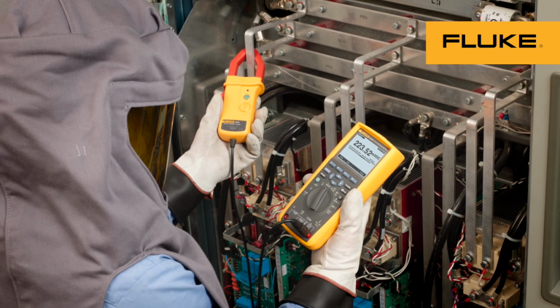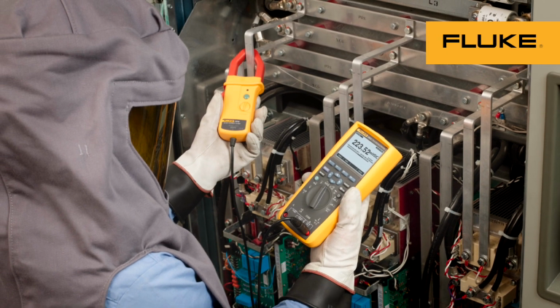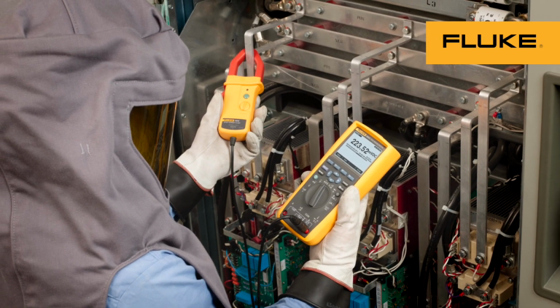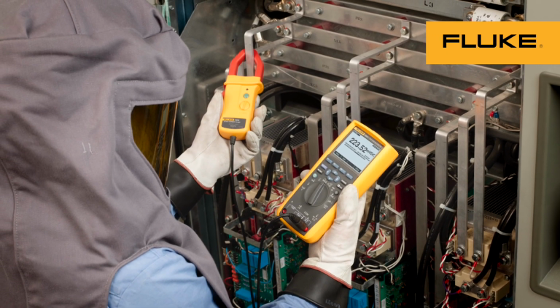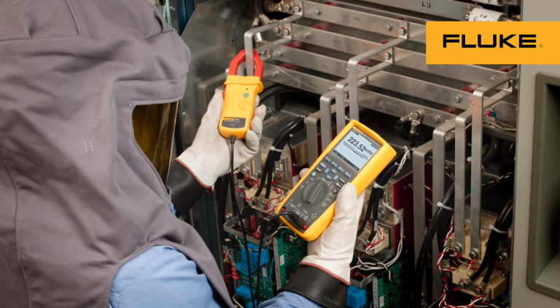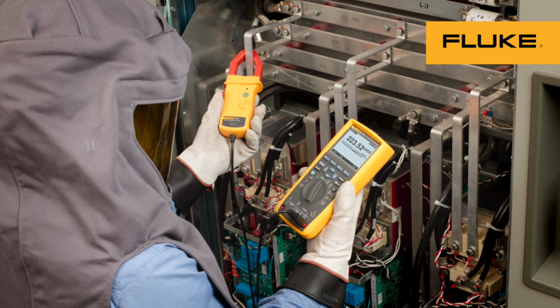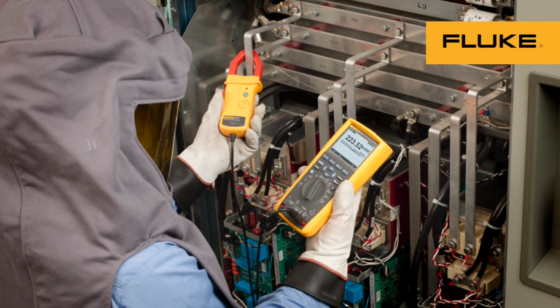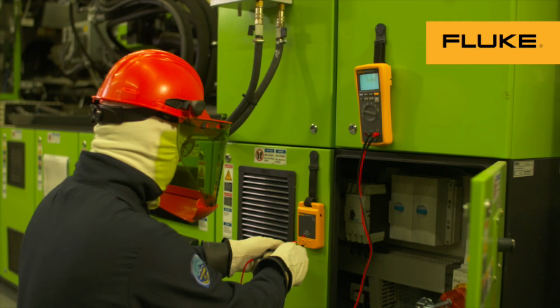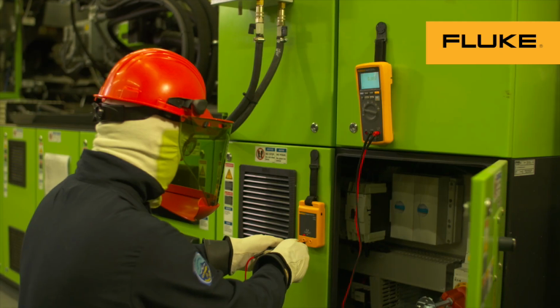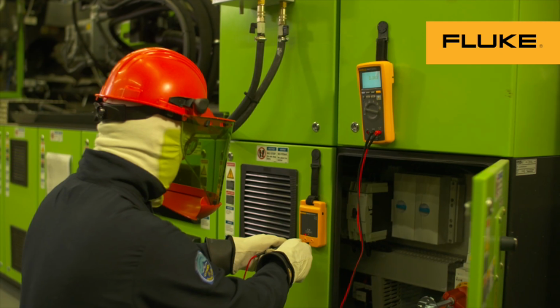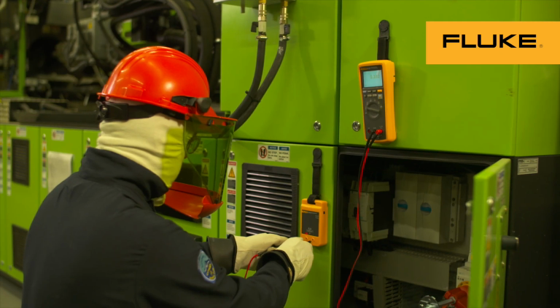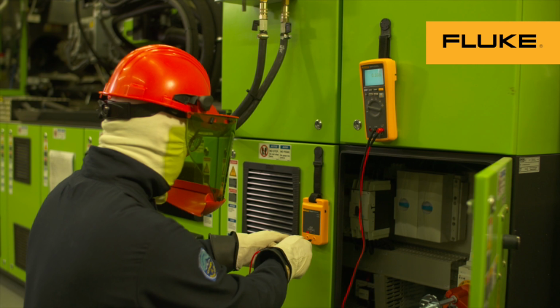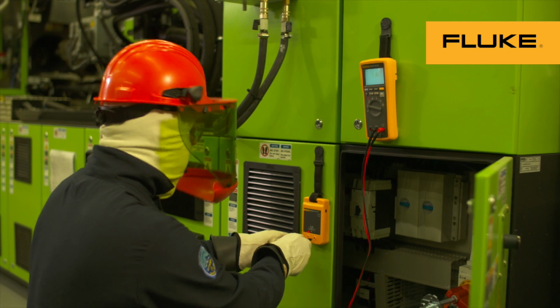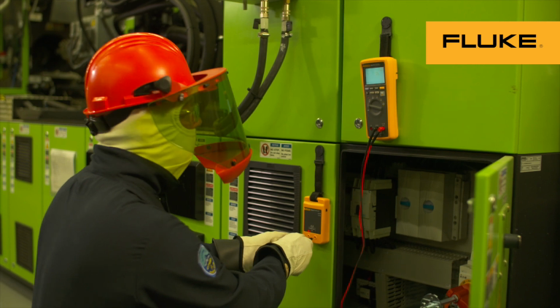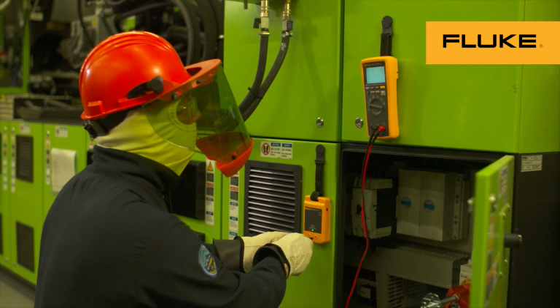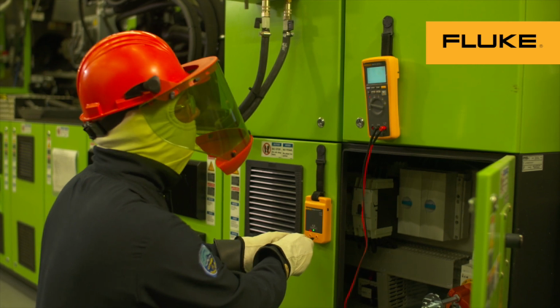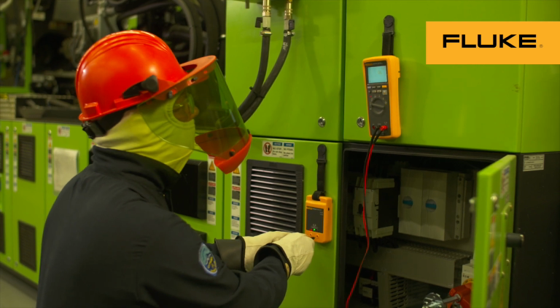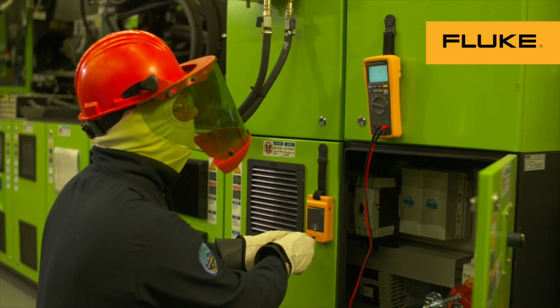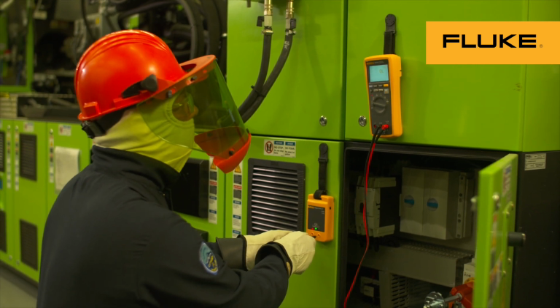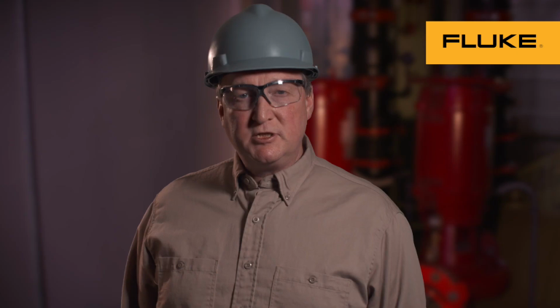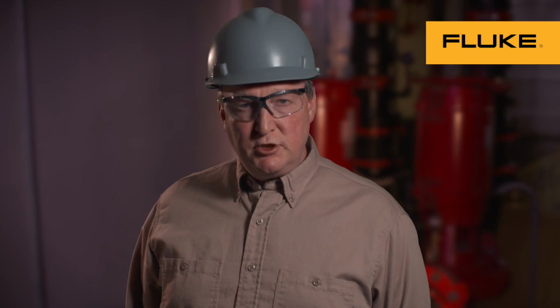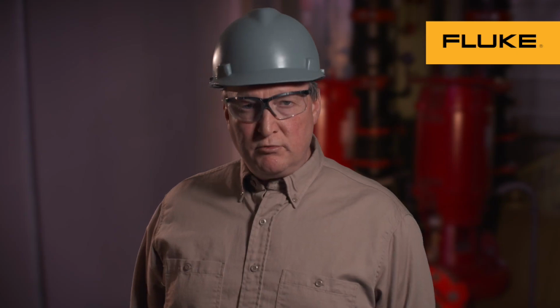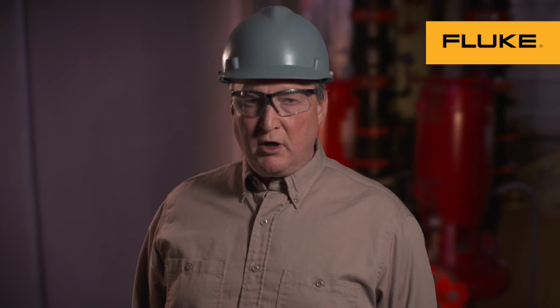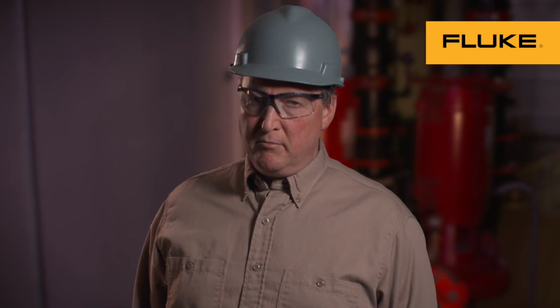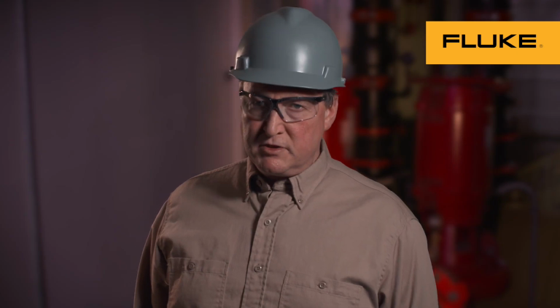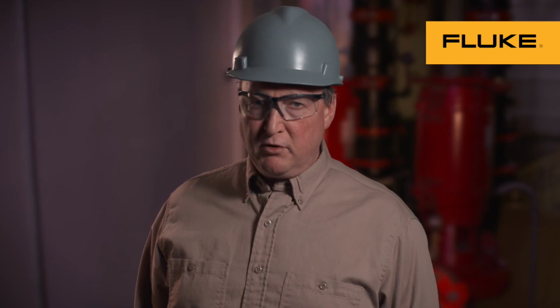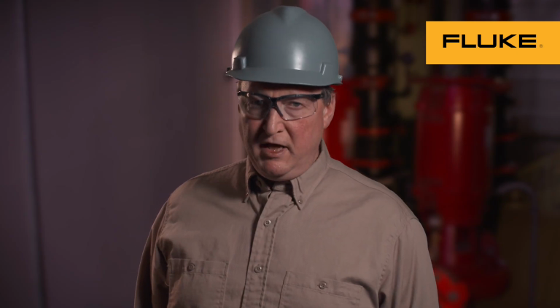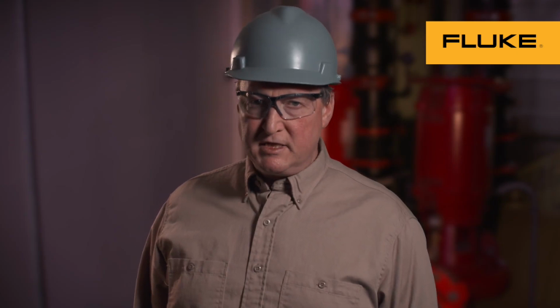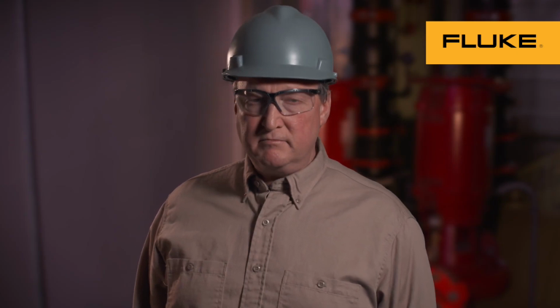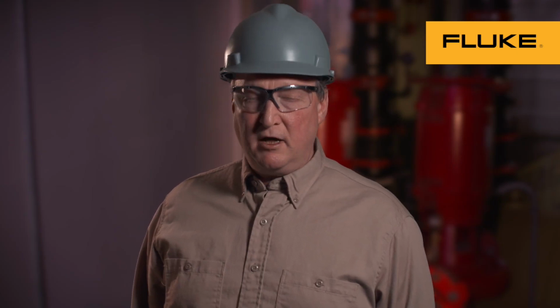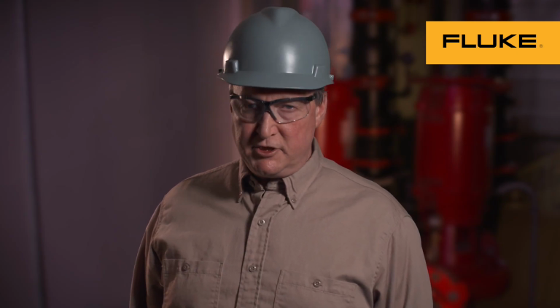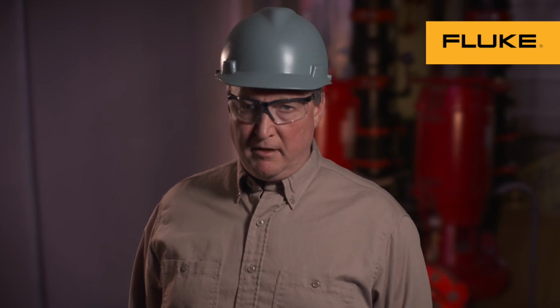And don't forget to check your meter with a Live-Dead-Live test, because you are the most important asset on the job.